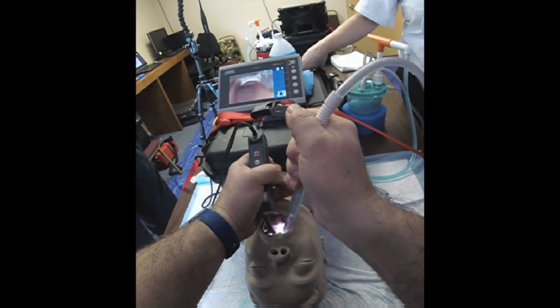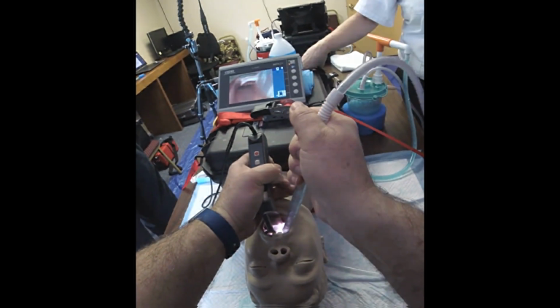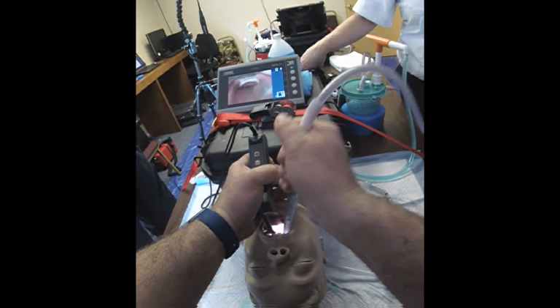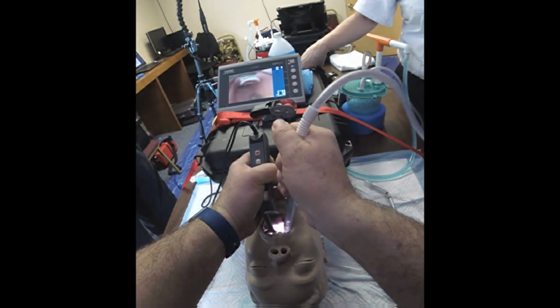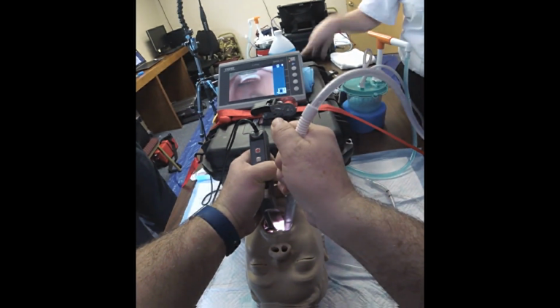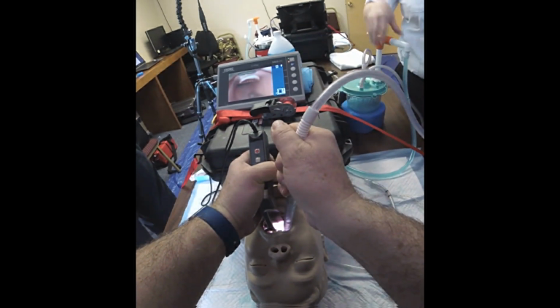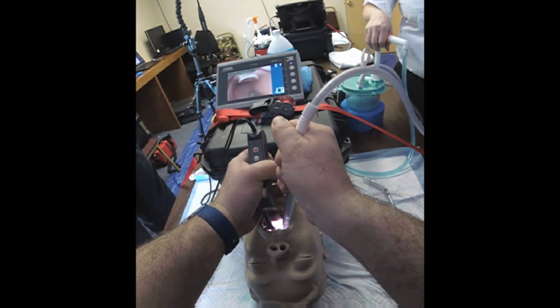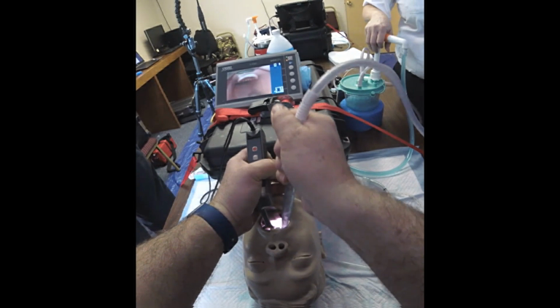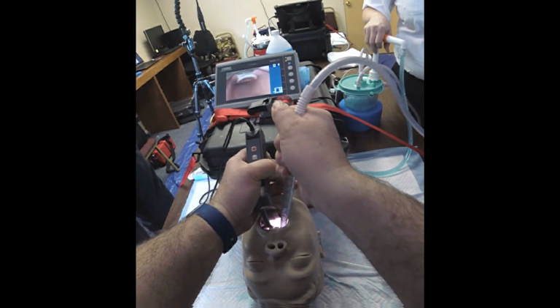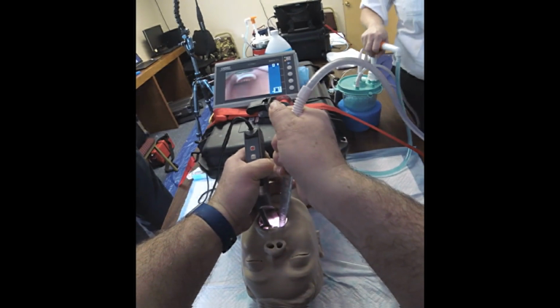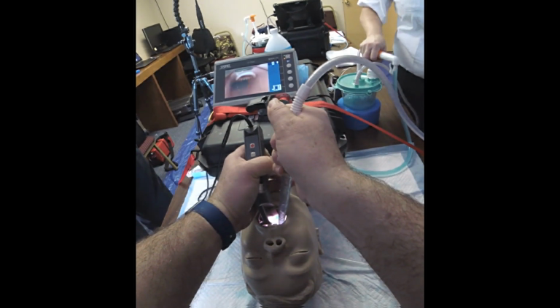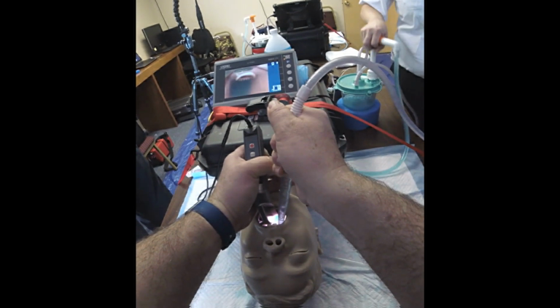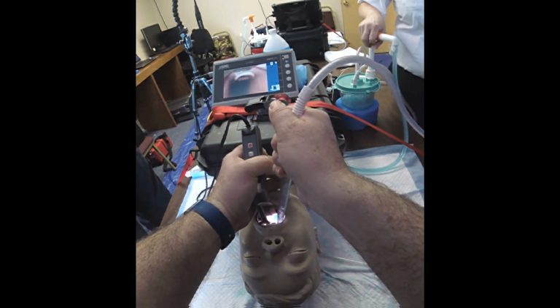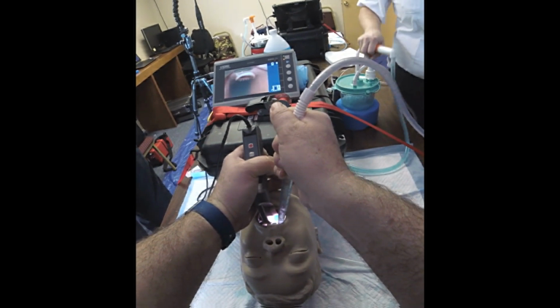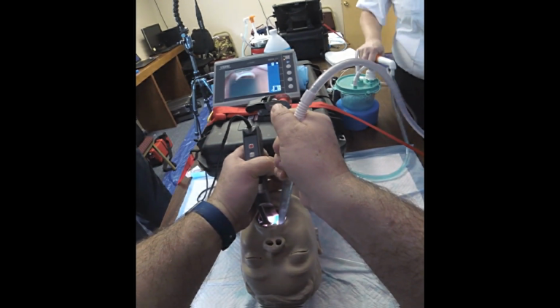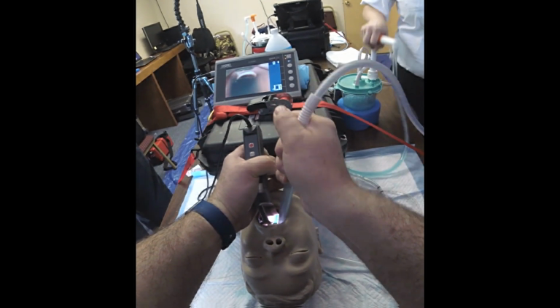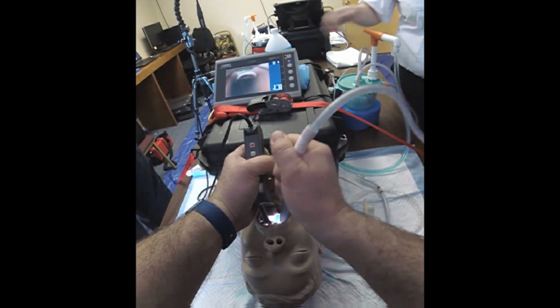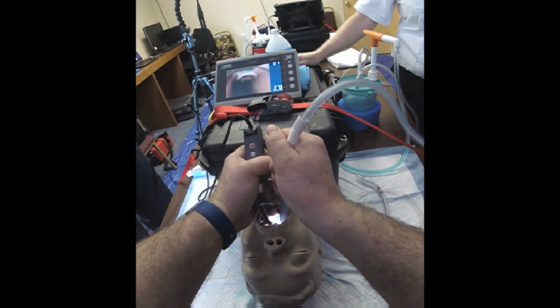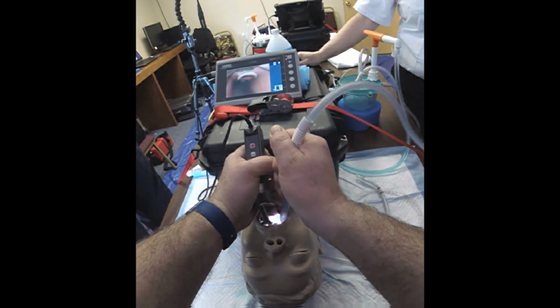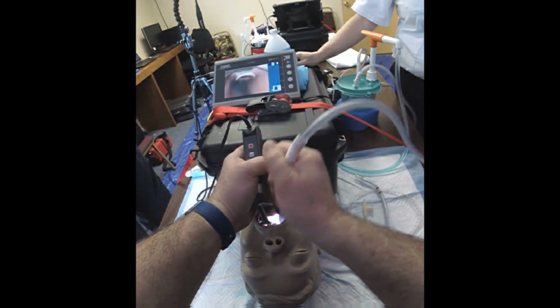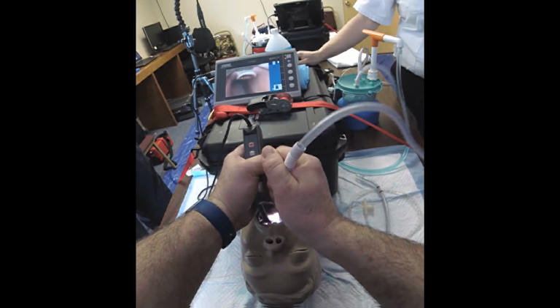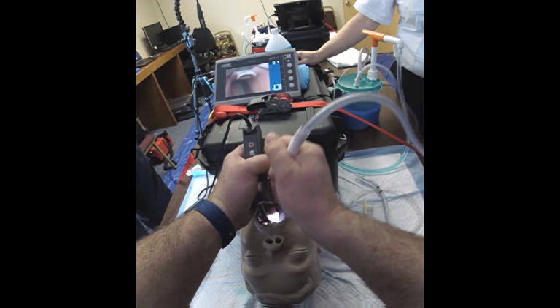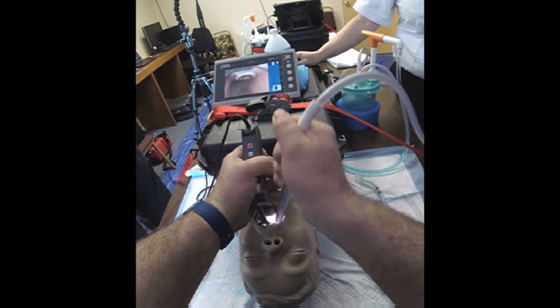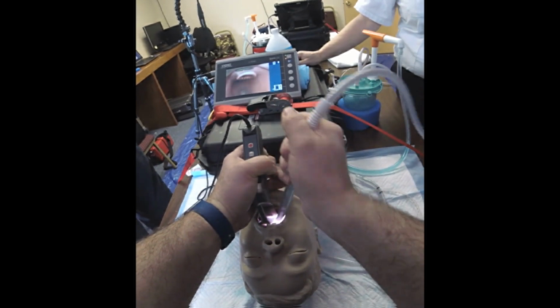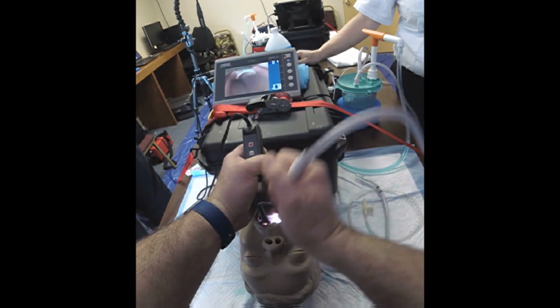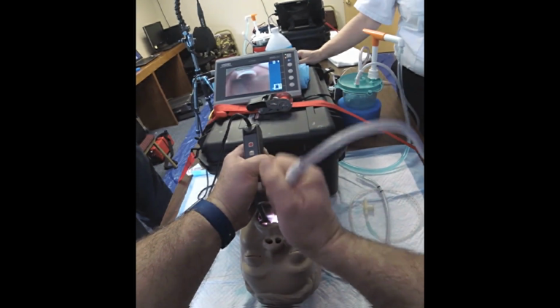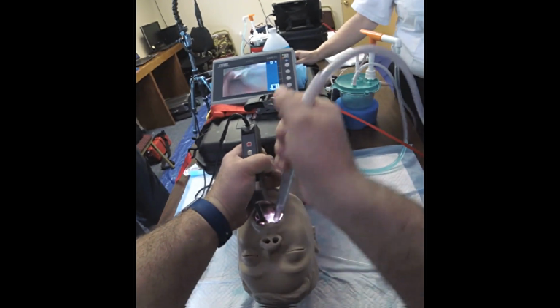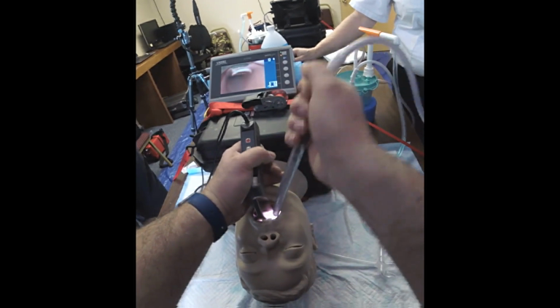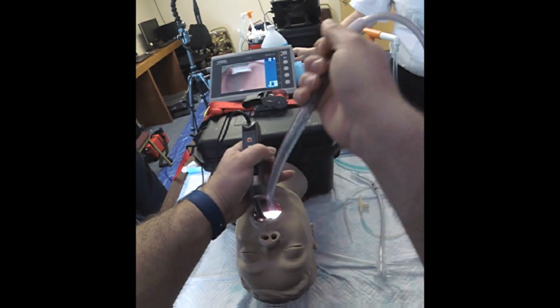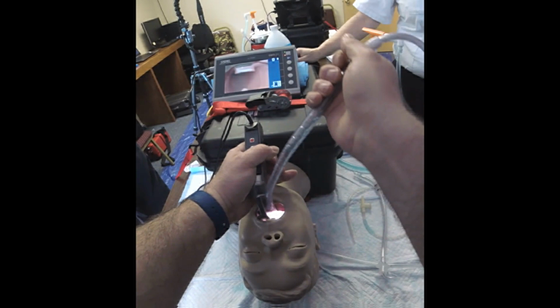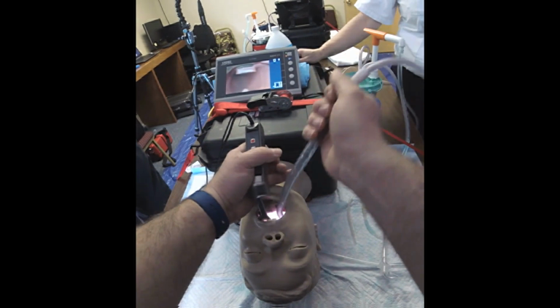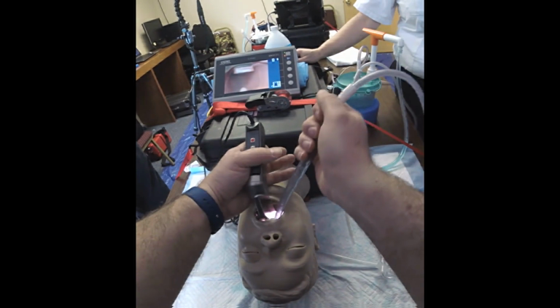Decontaminate the hypopharynx pretty well. Two more pumps. Yeah, there's more in there. It really upsets me.